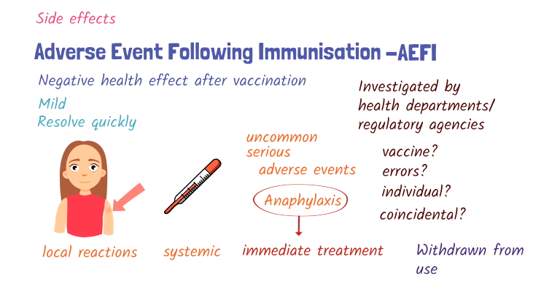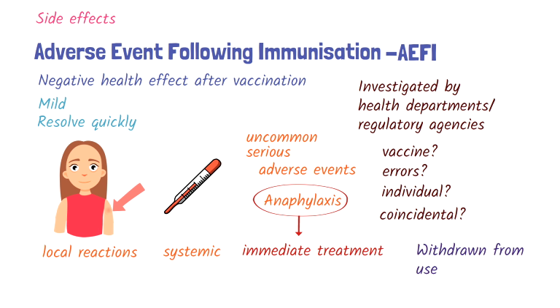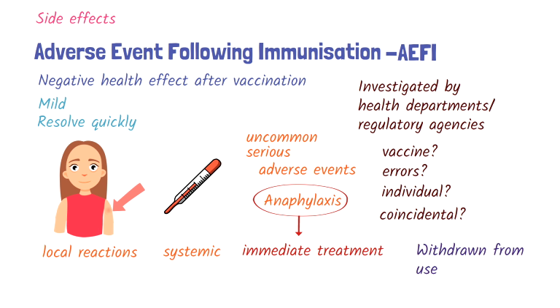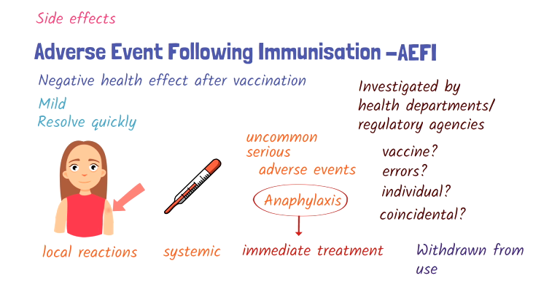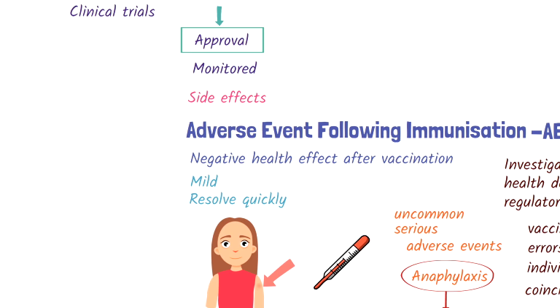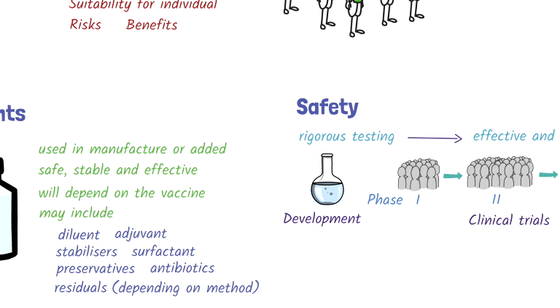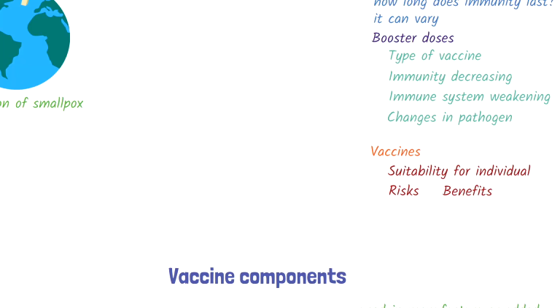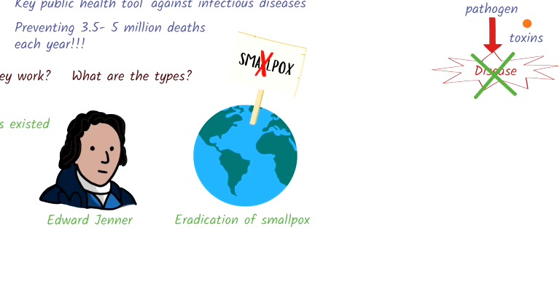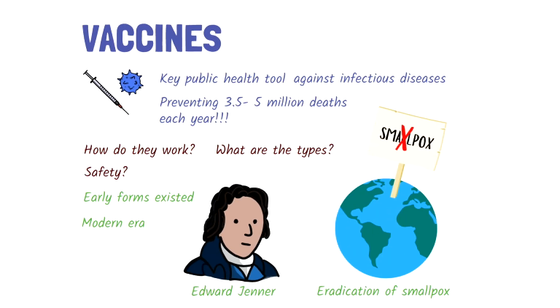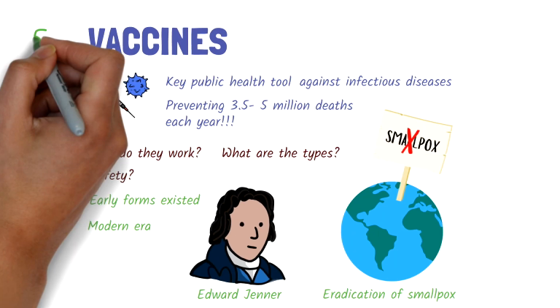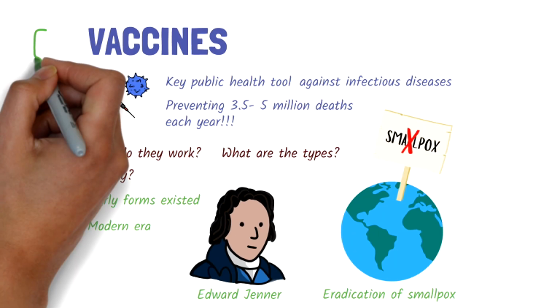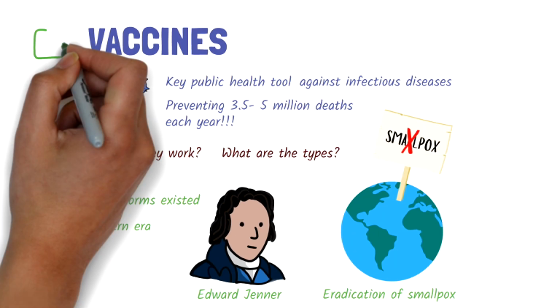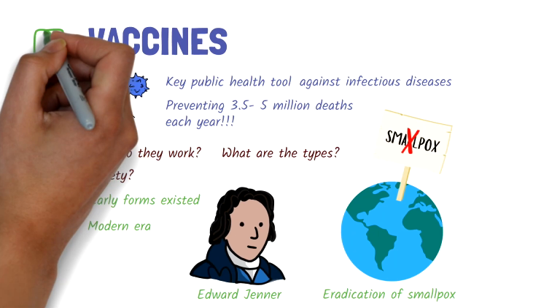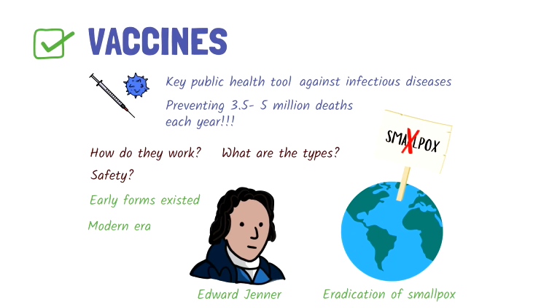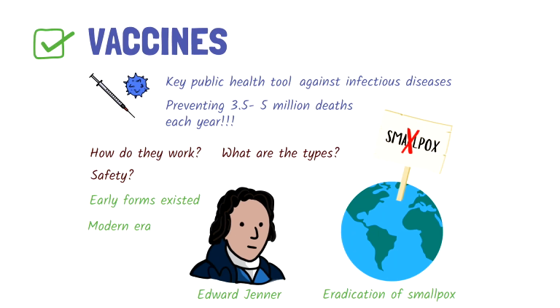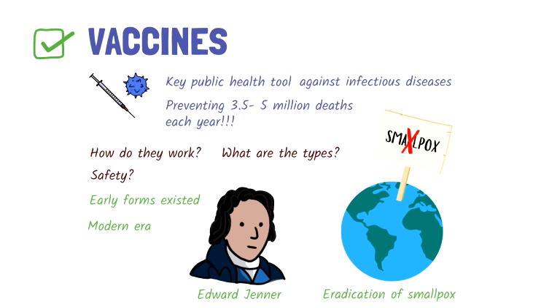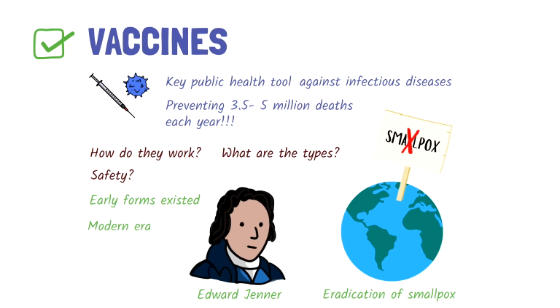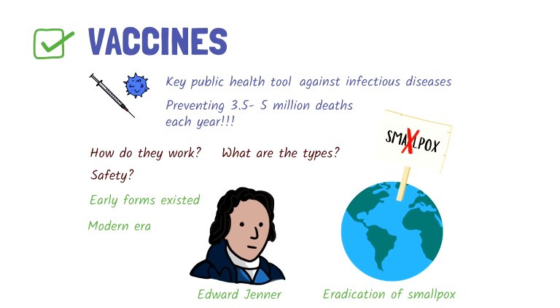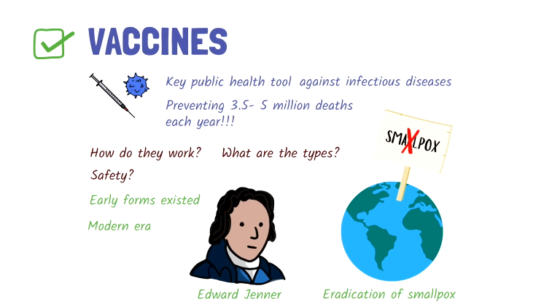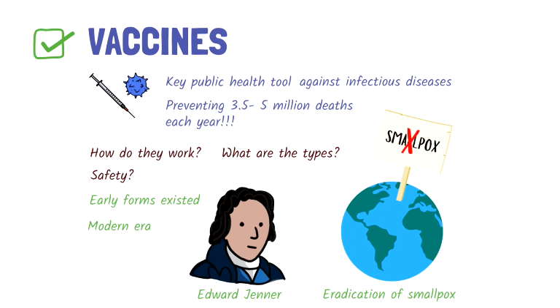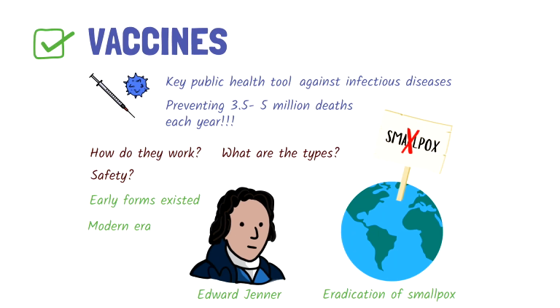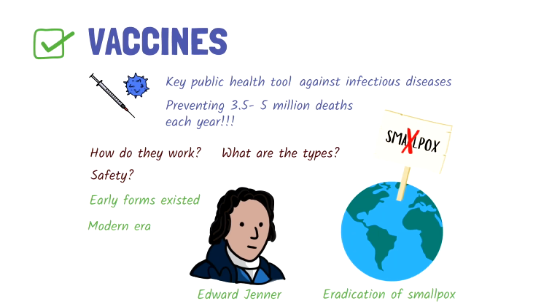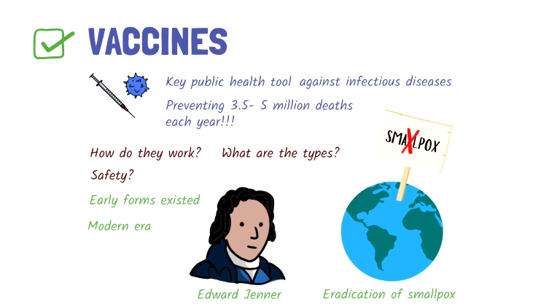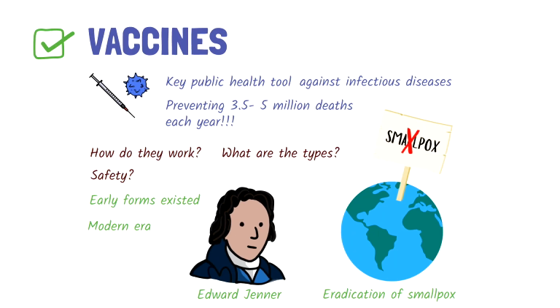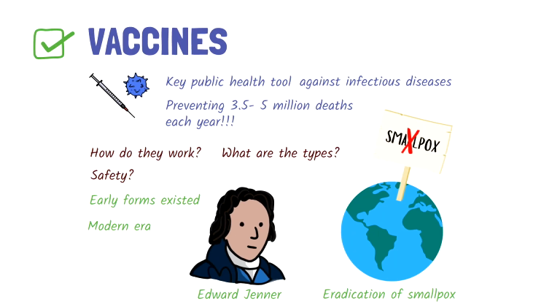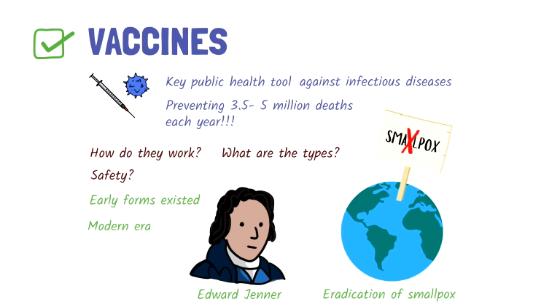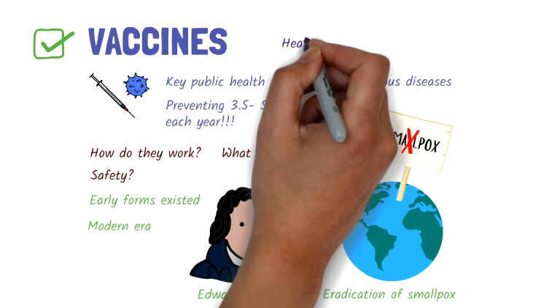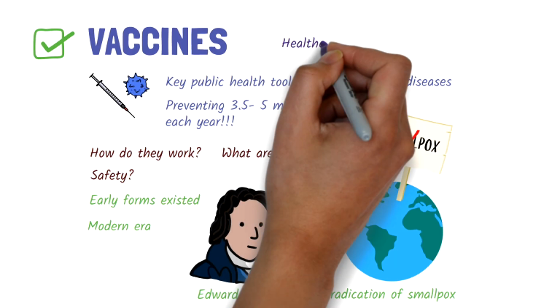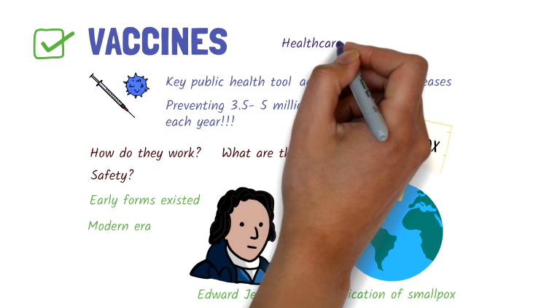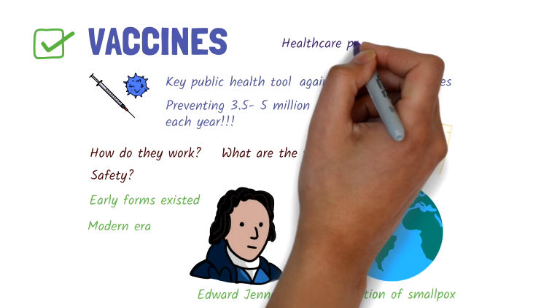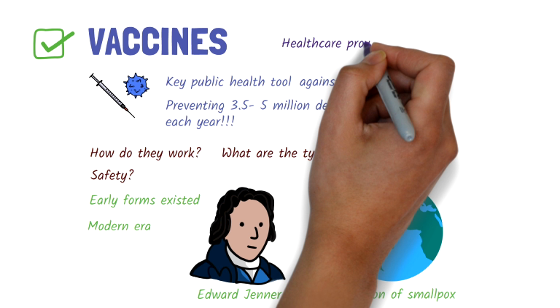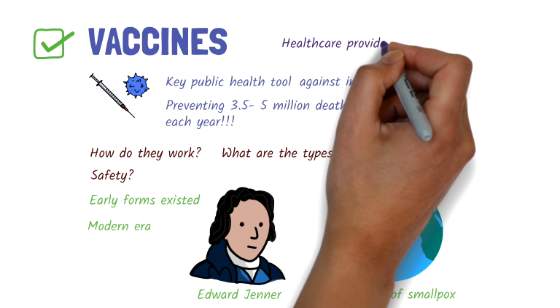And that's a brief overview of vaccines. For more information about vaccines, please have a chat with your healthcare provider.